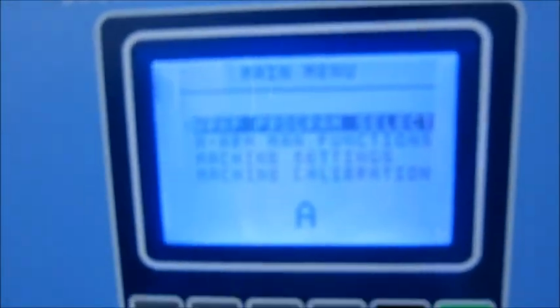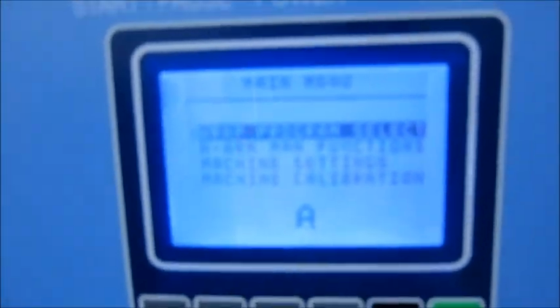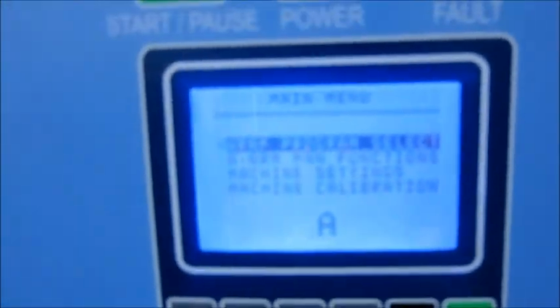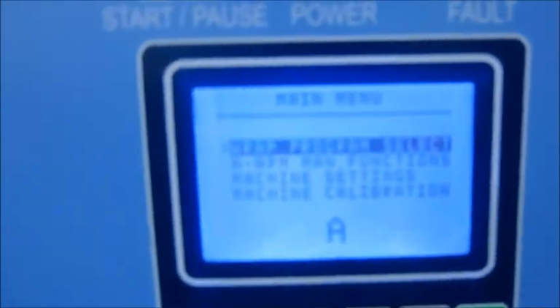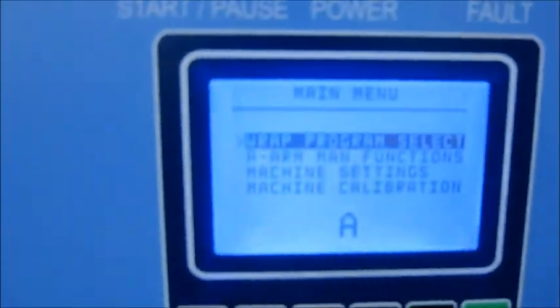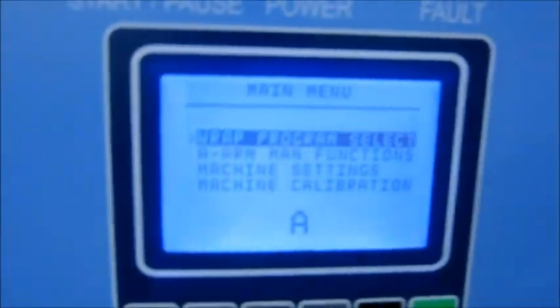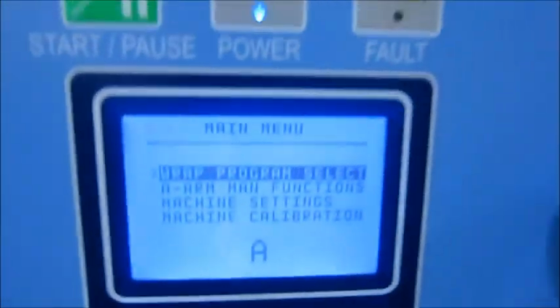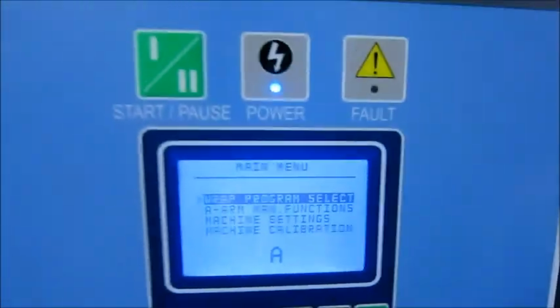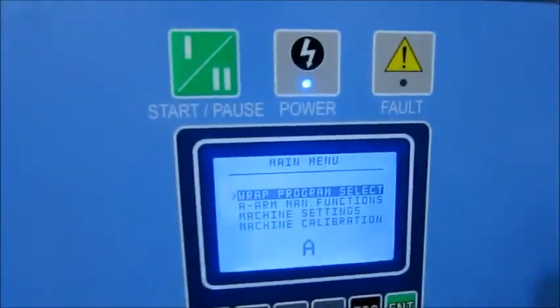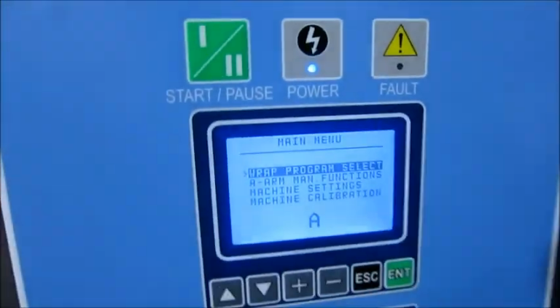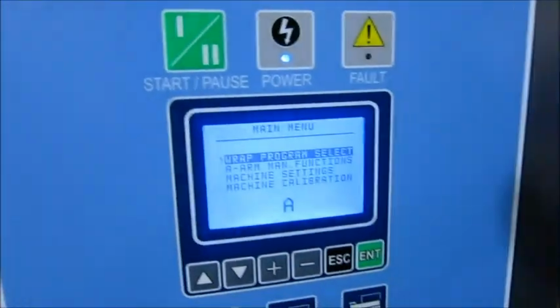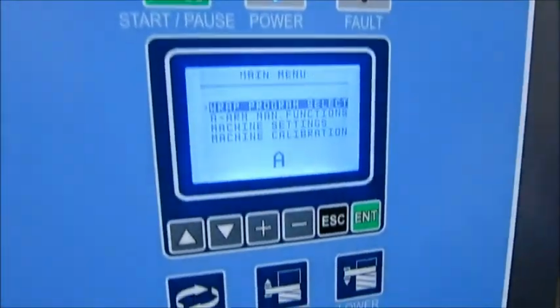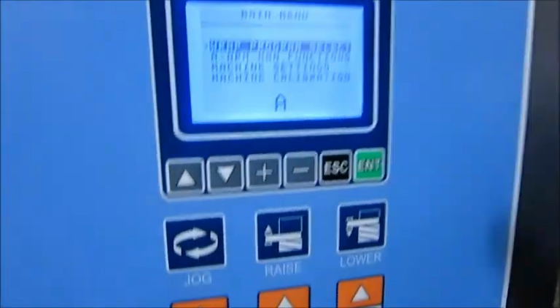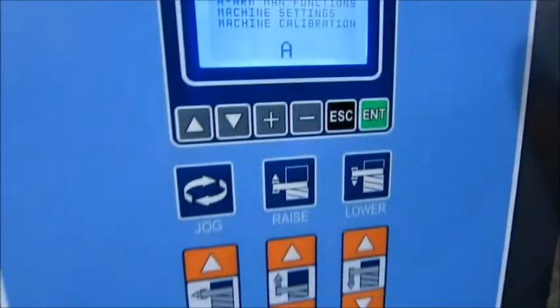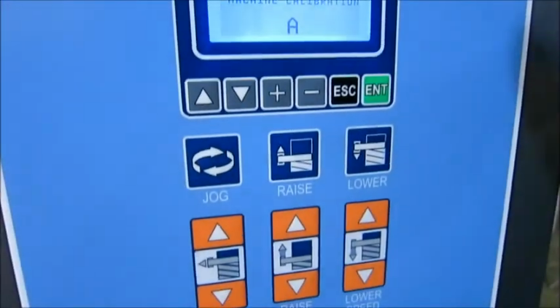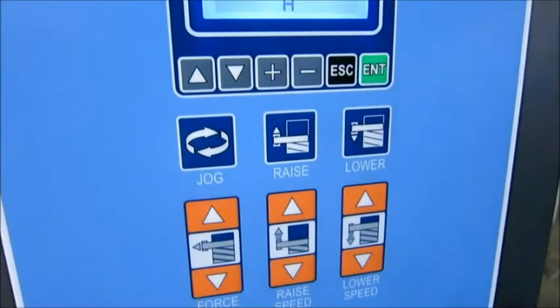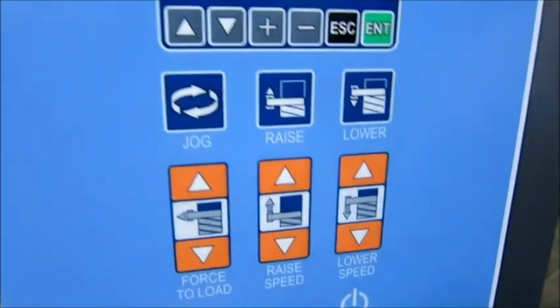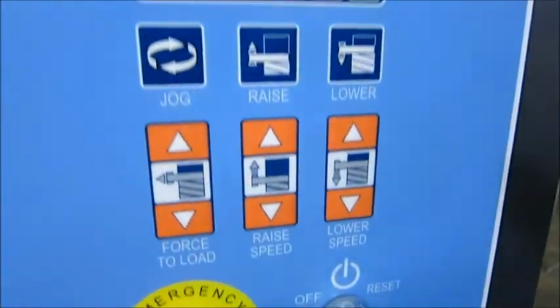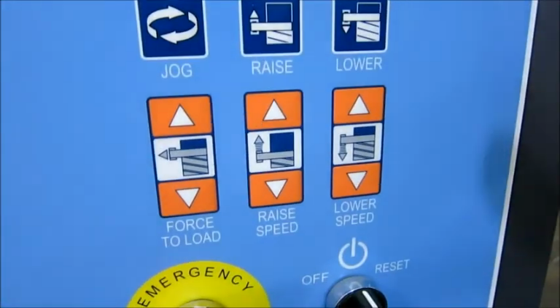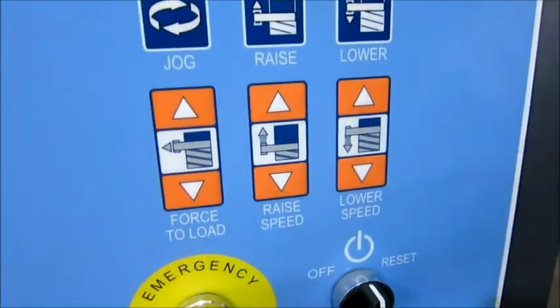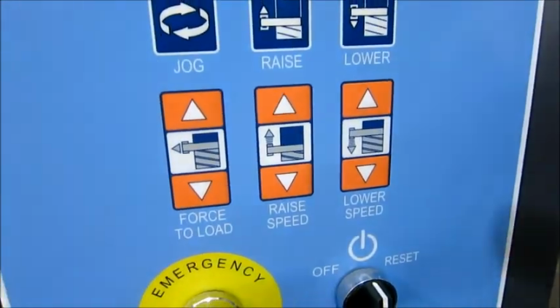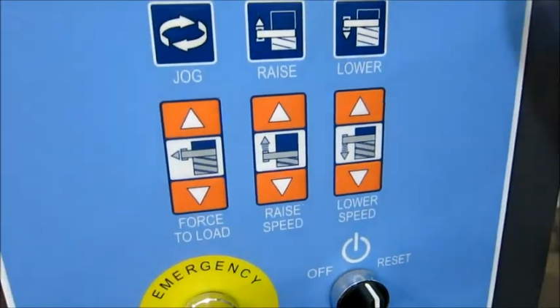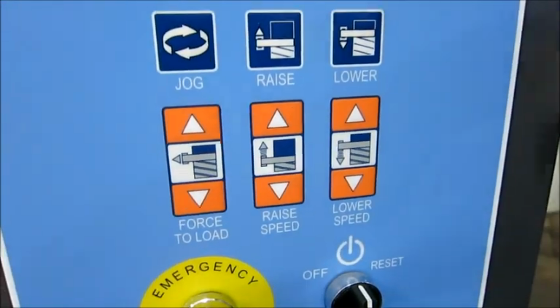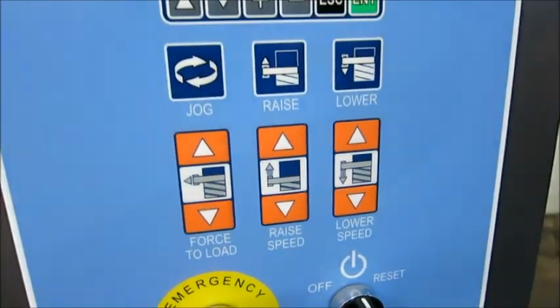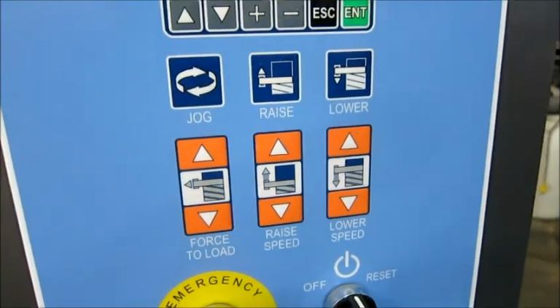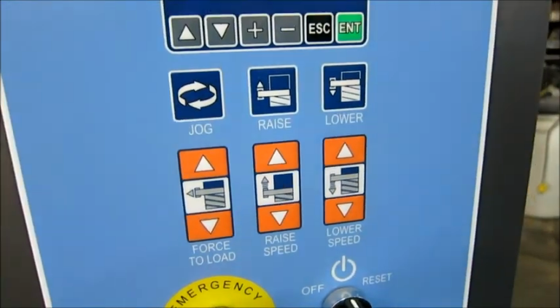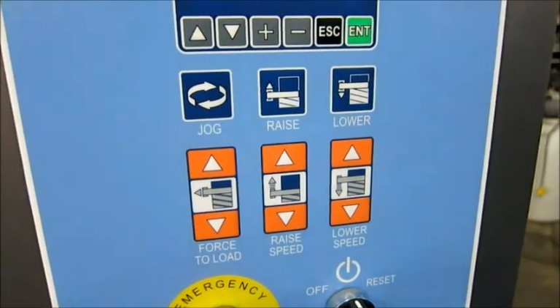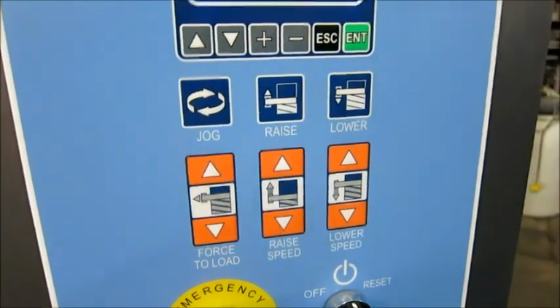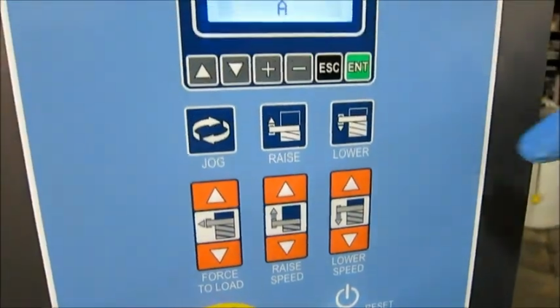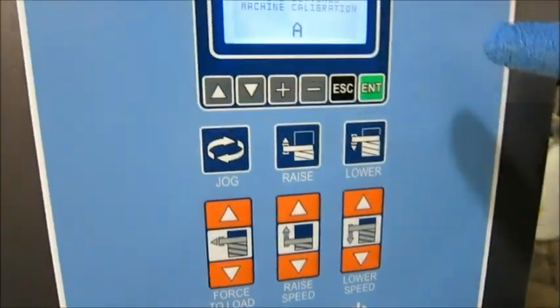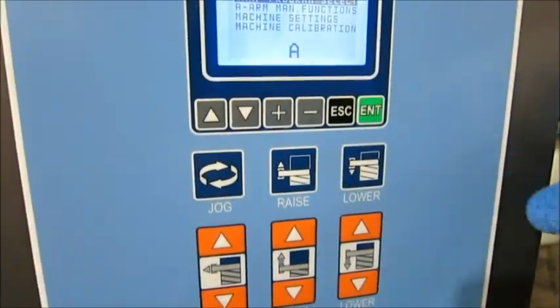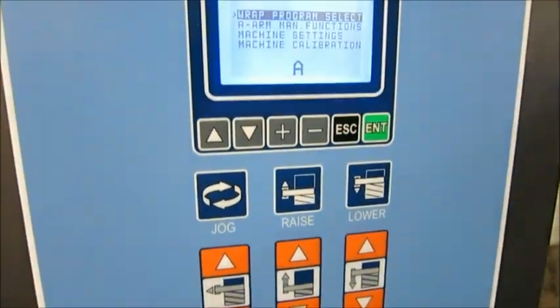You can program different sizes, you can move the machine manually — jog, raise, lower.